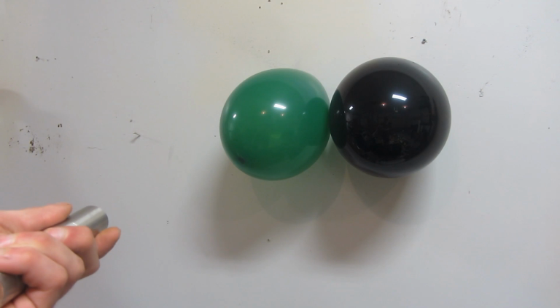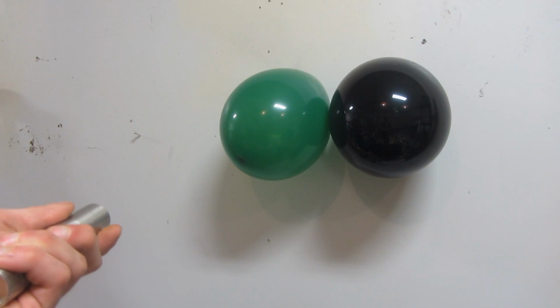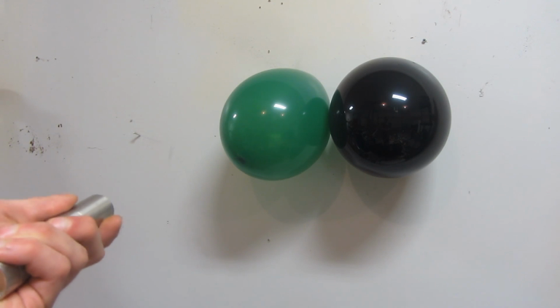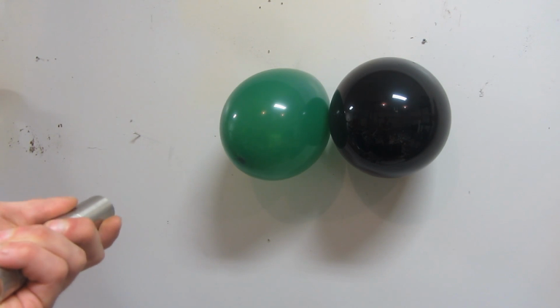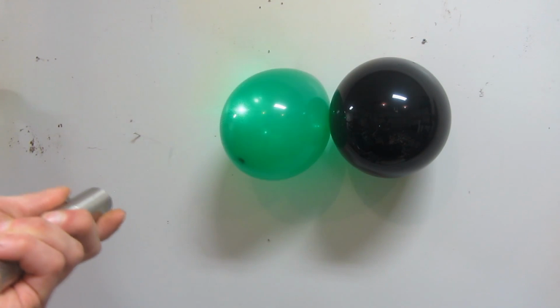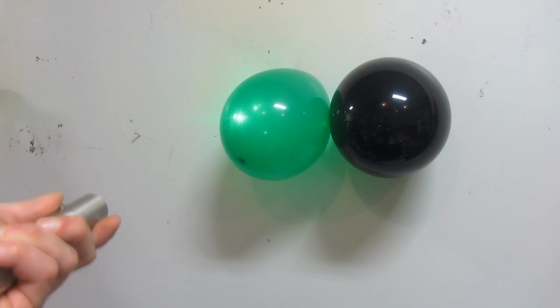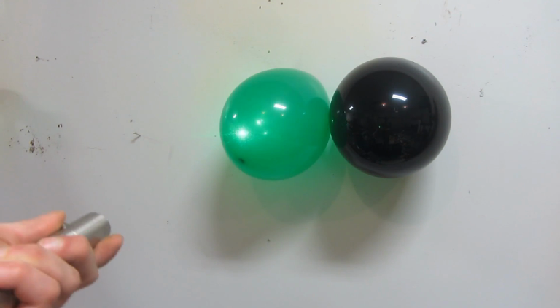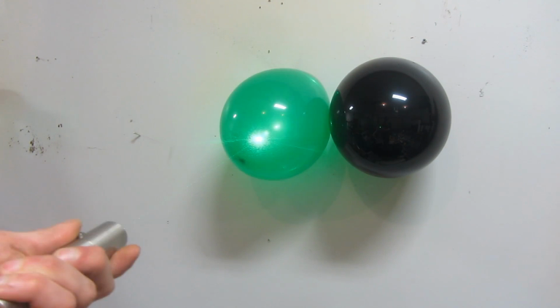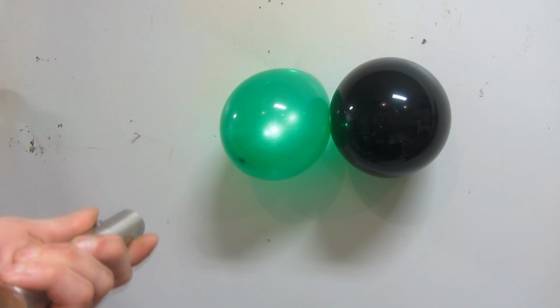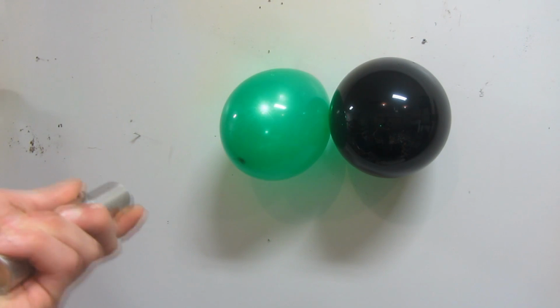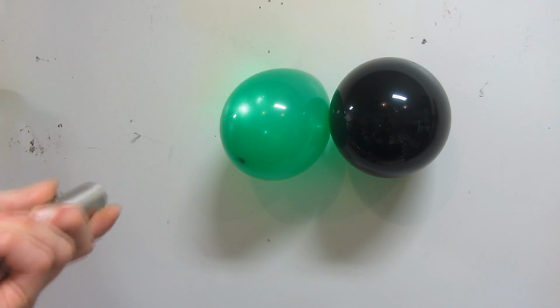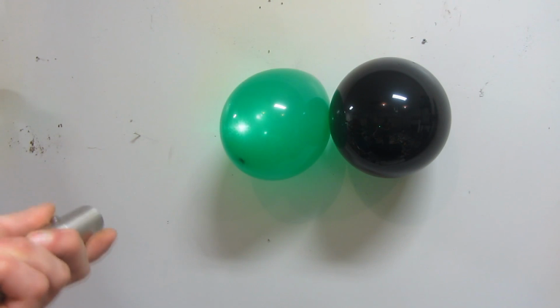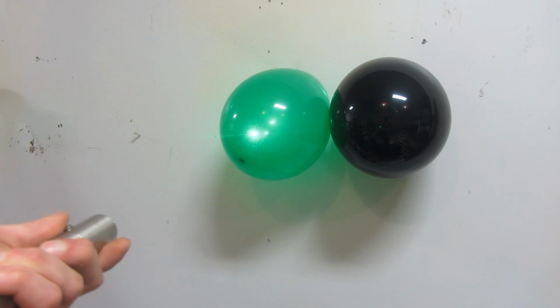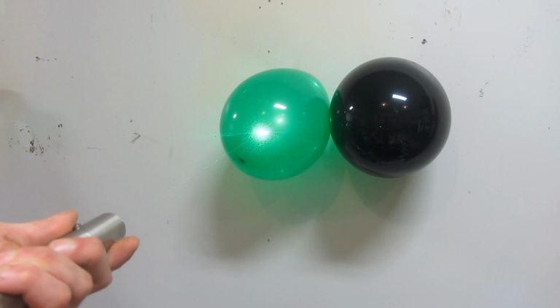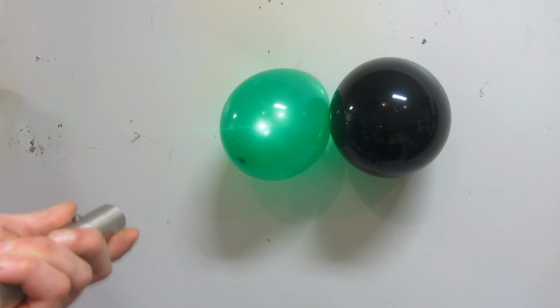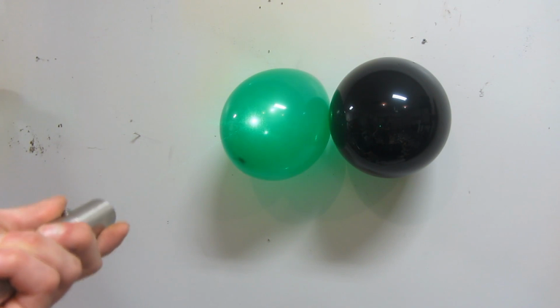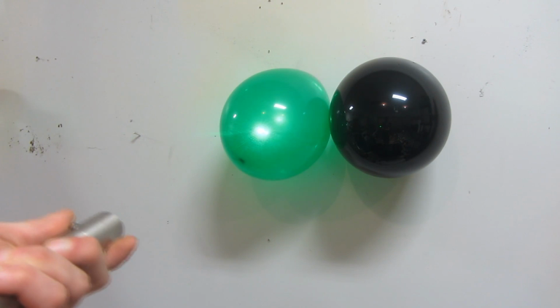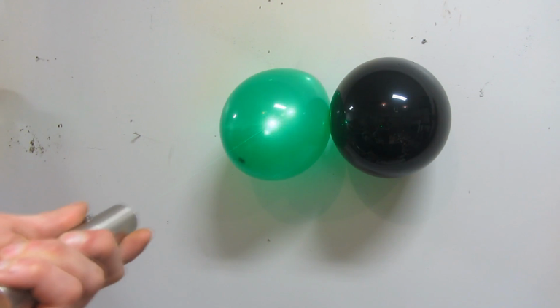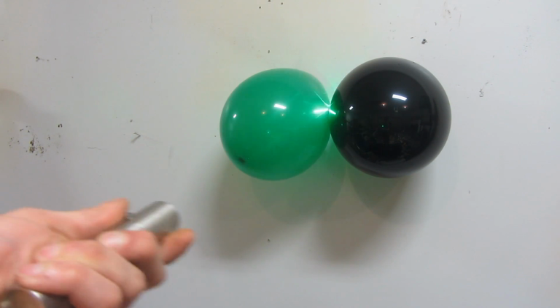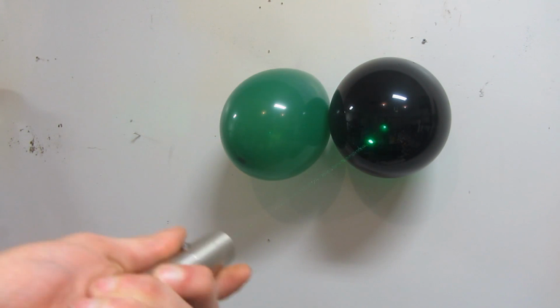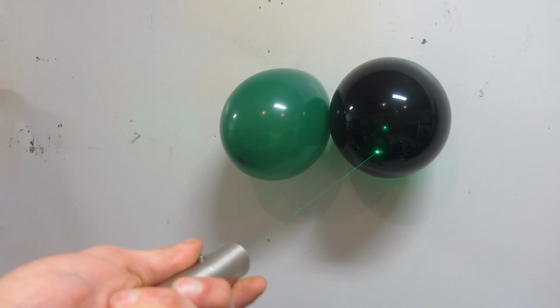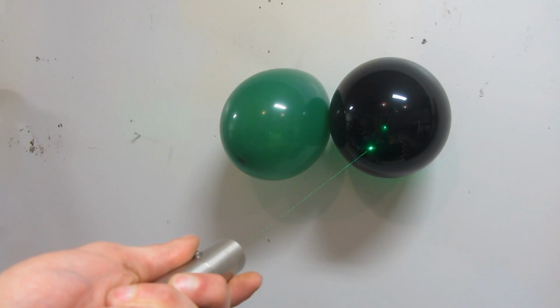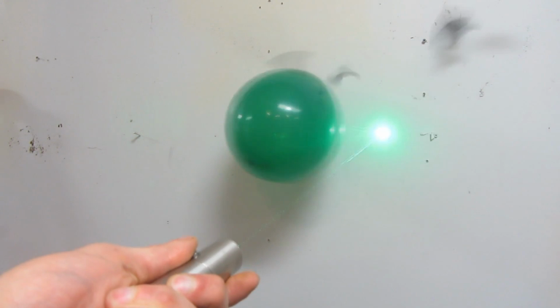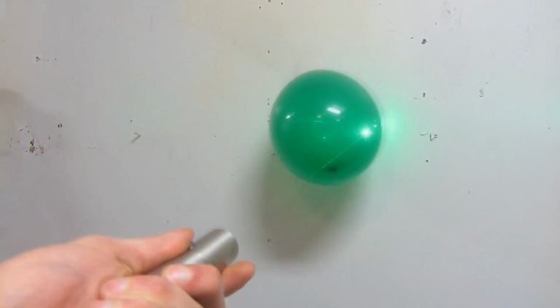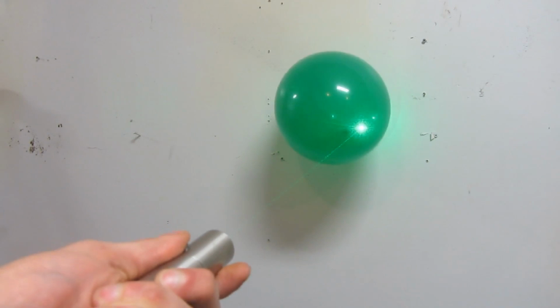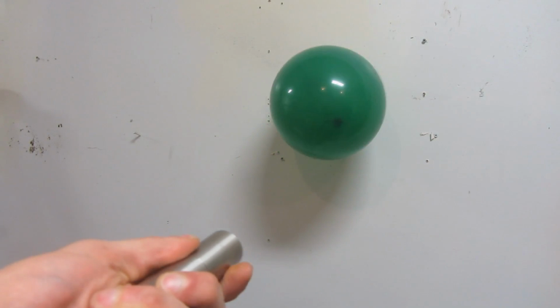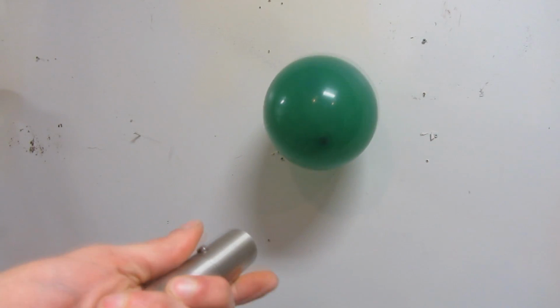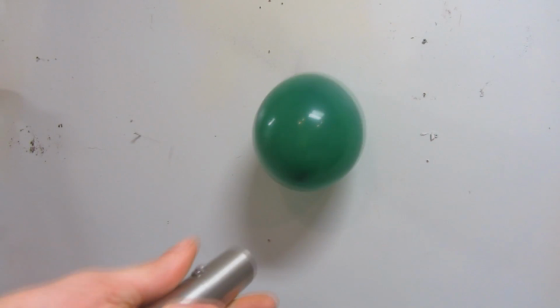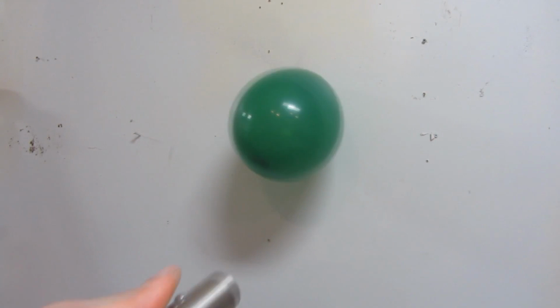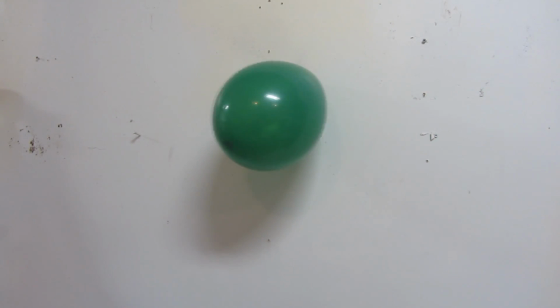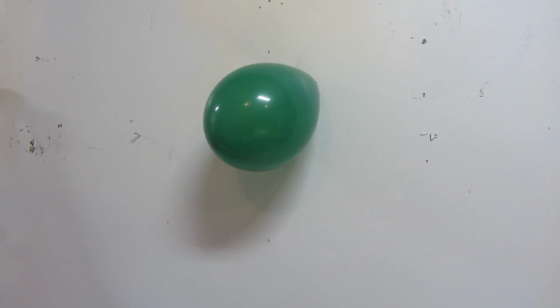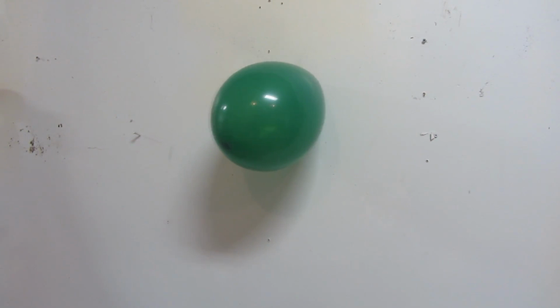This is the same effect as how this green laser won't pop a green balloon, but blows right through the black one.